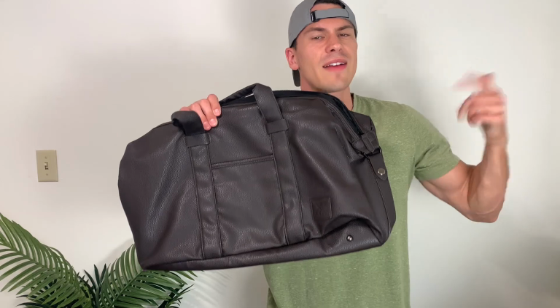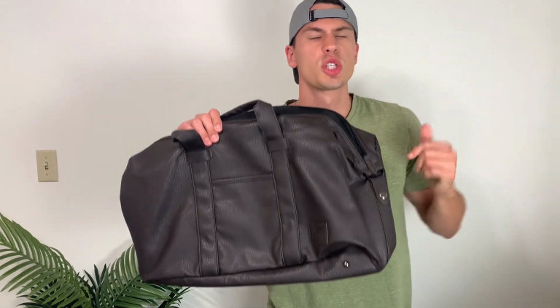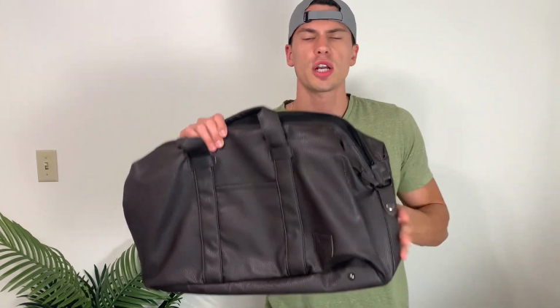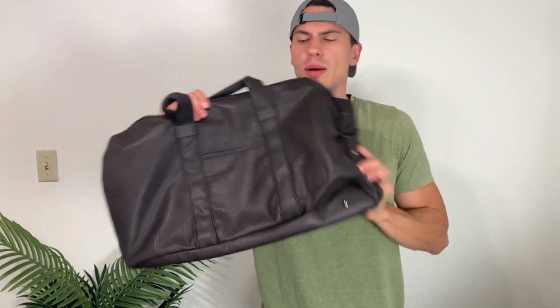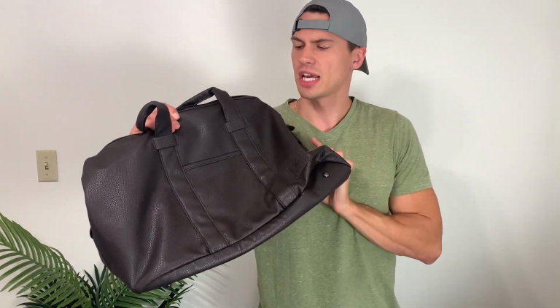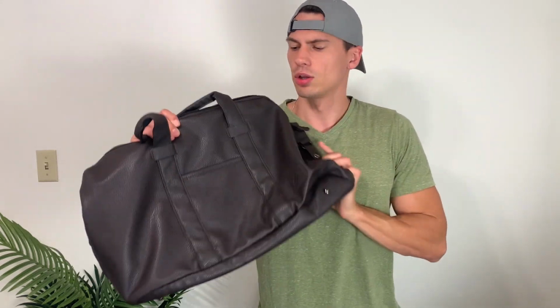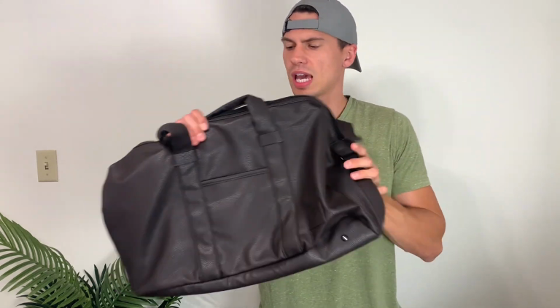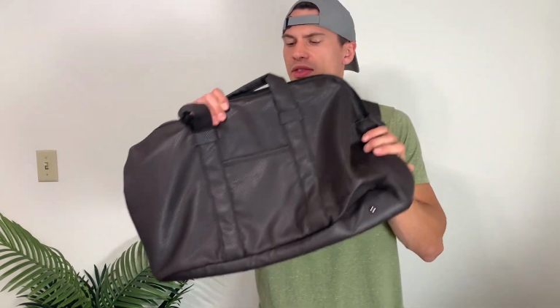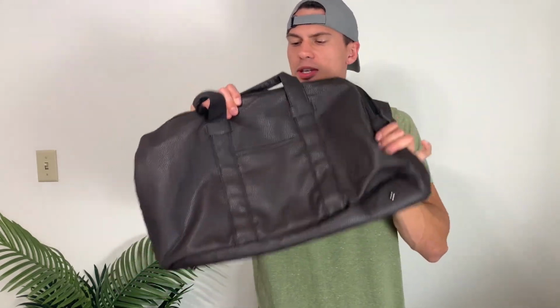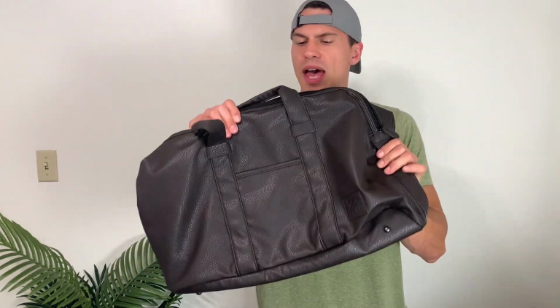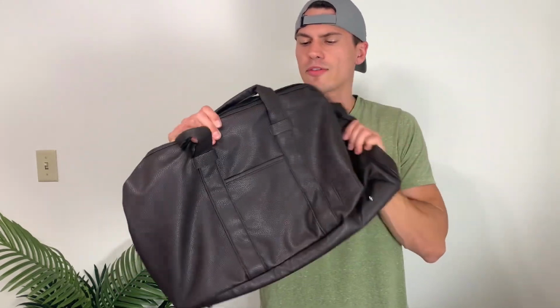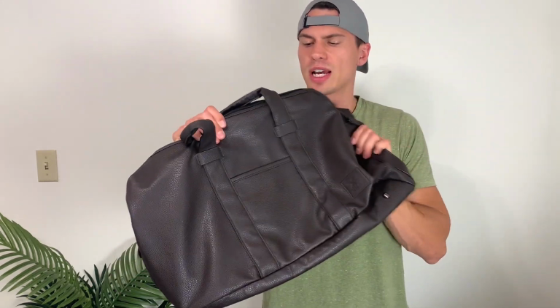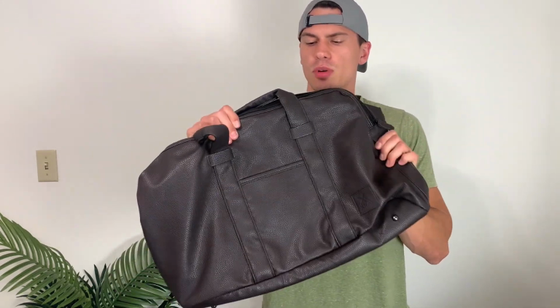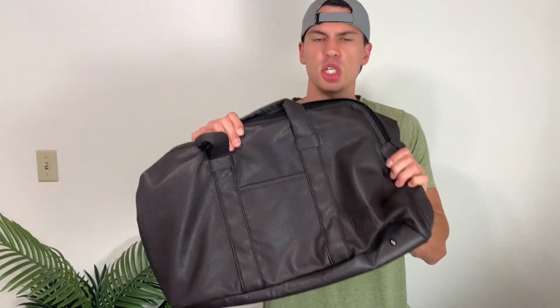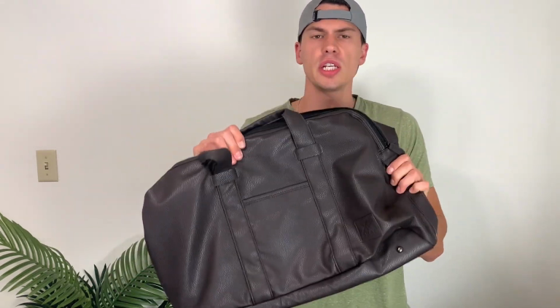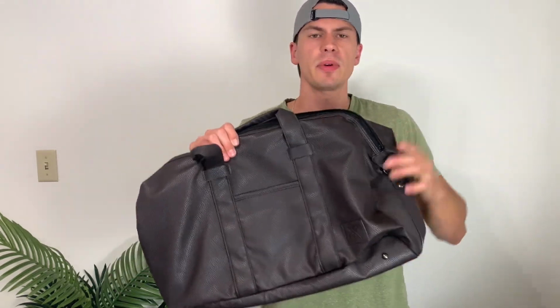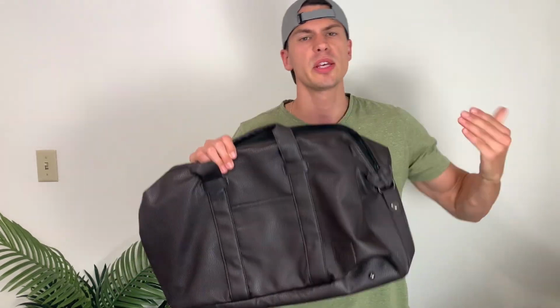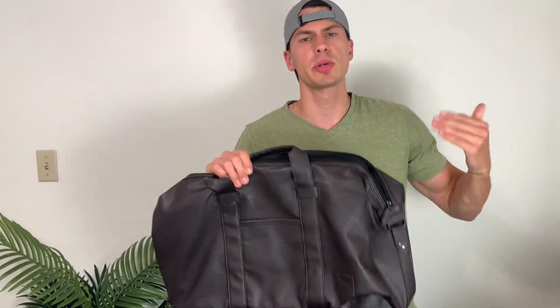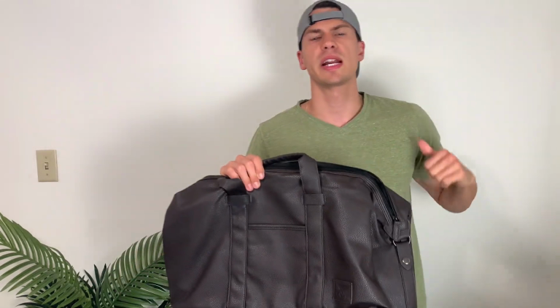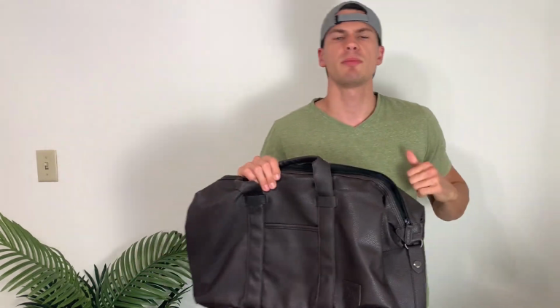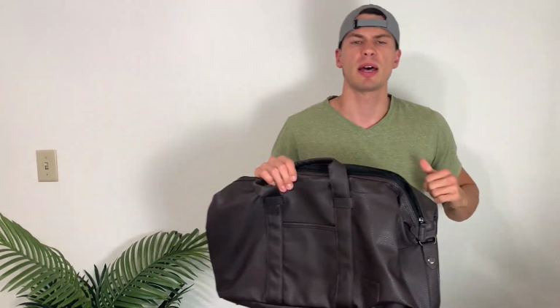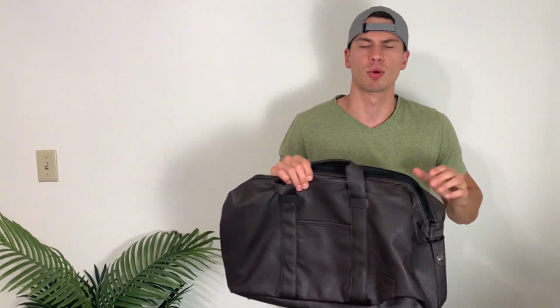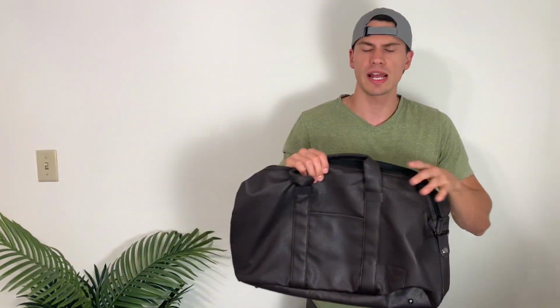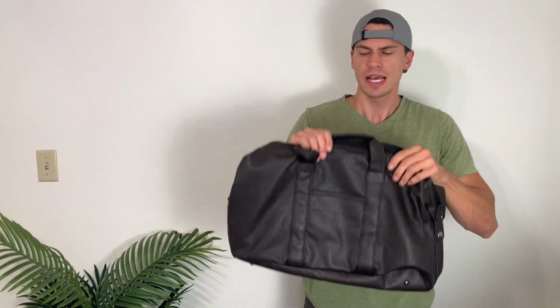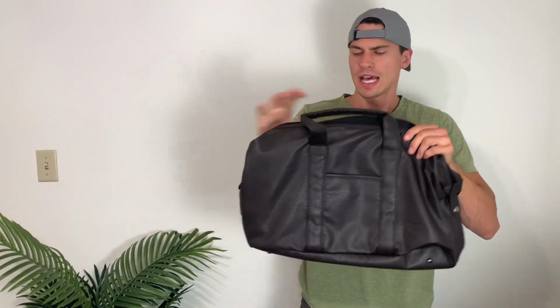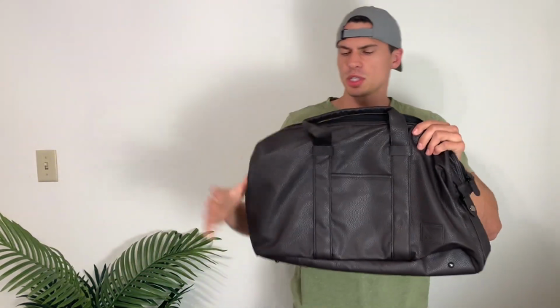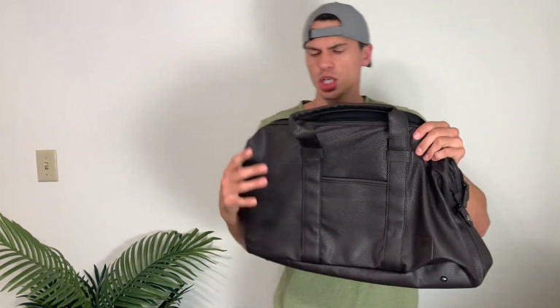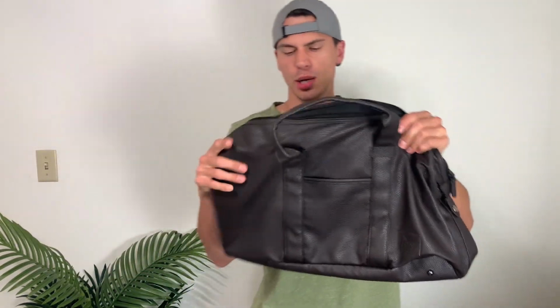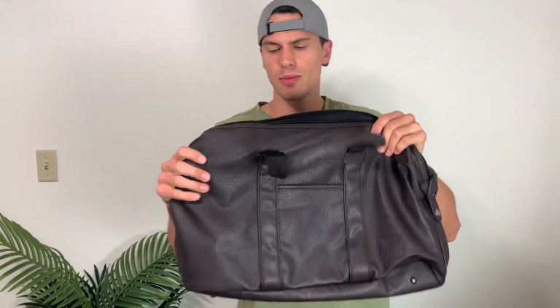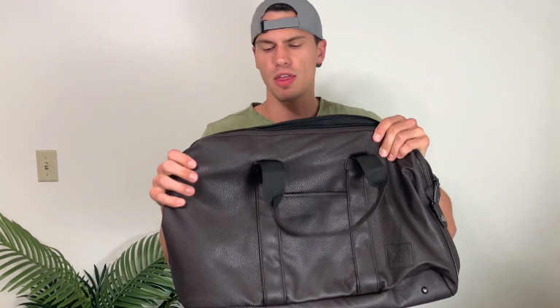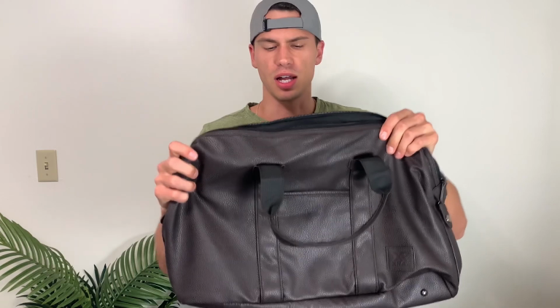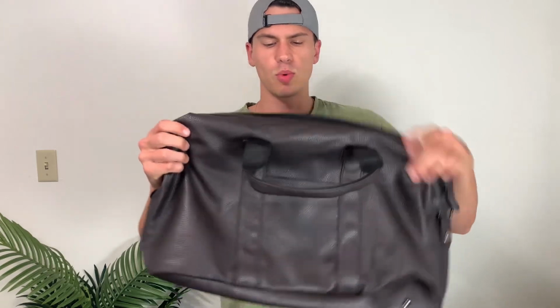Hey everyone, it's John. Today we're taking a look at this bag from X-Ray Jeans Company. This was sent out to me by the brand, and I'm just going to share with you my thoughts.